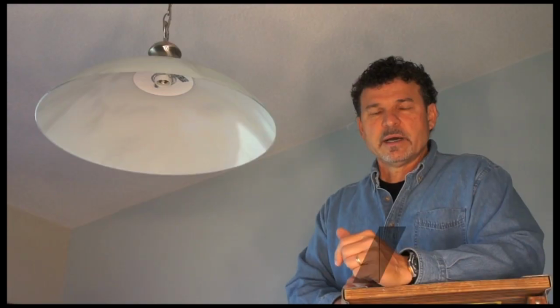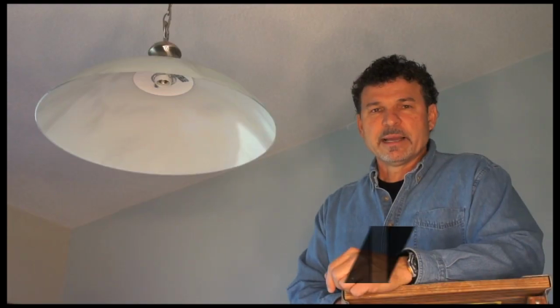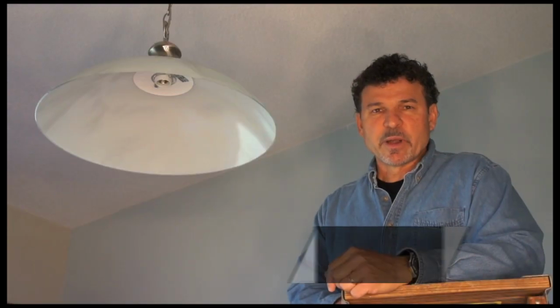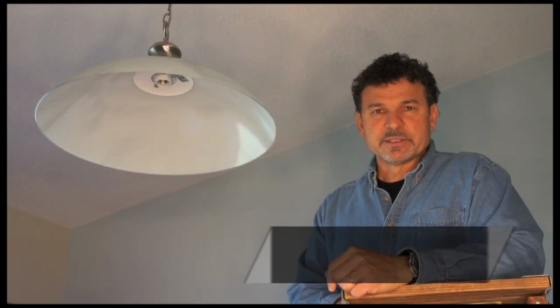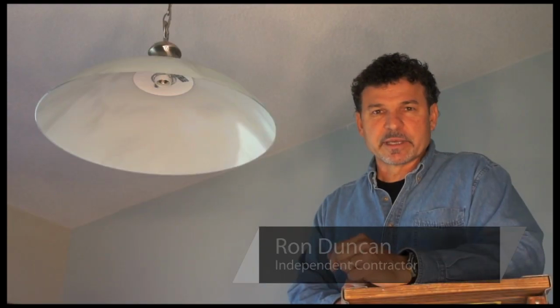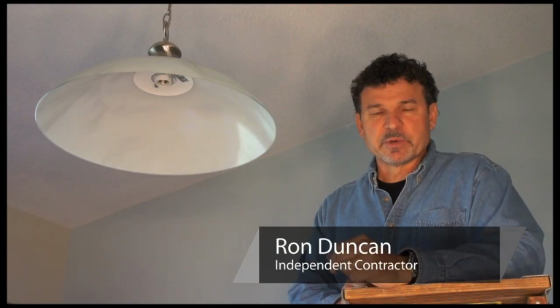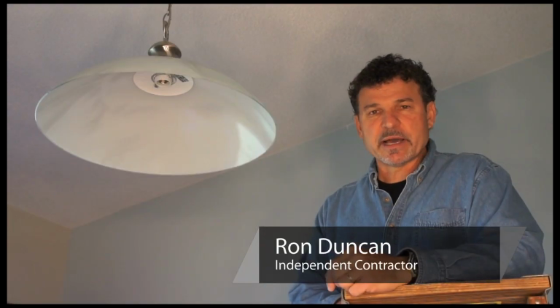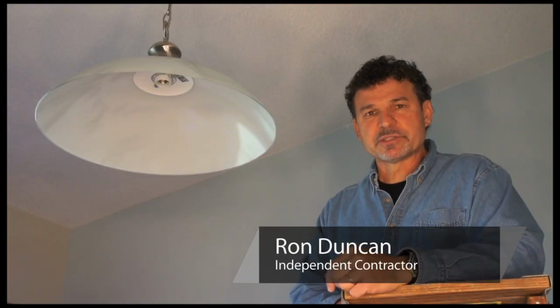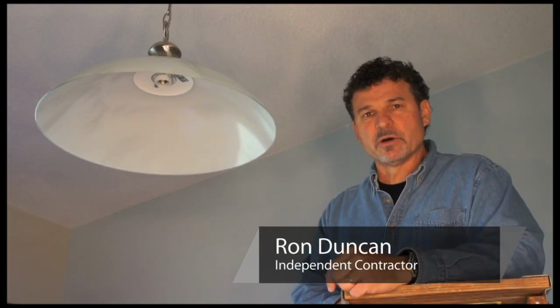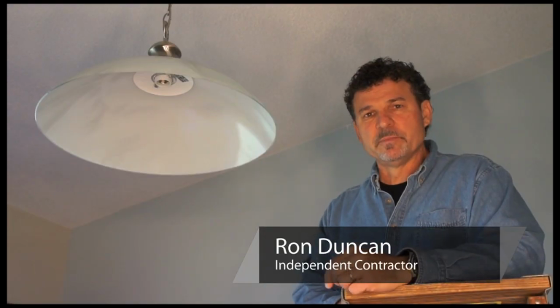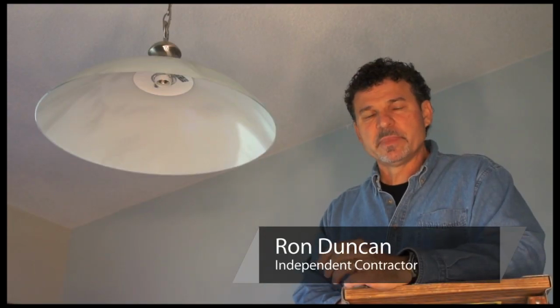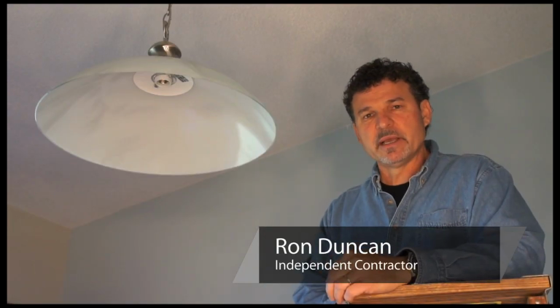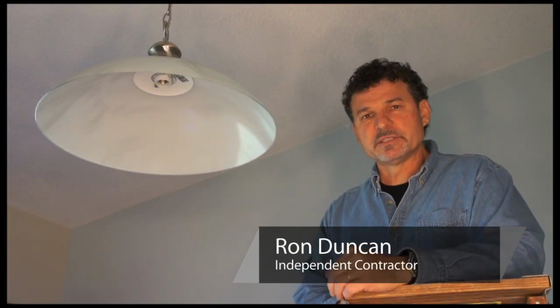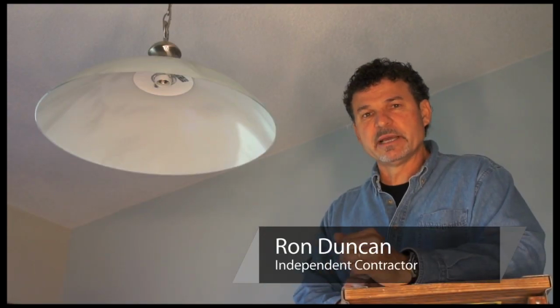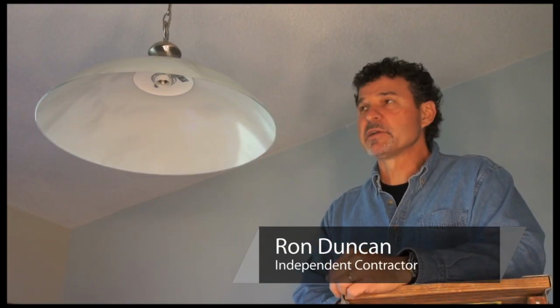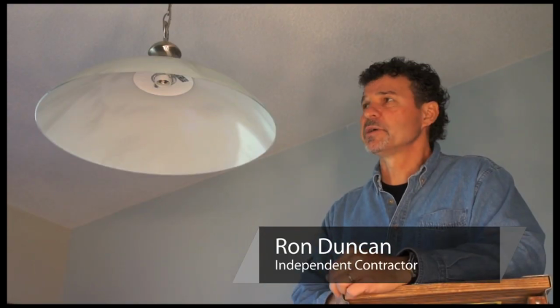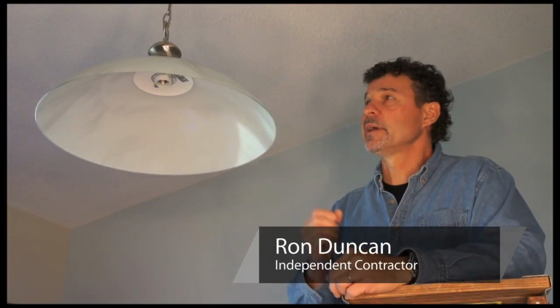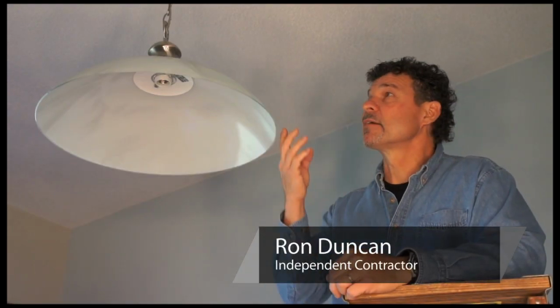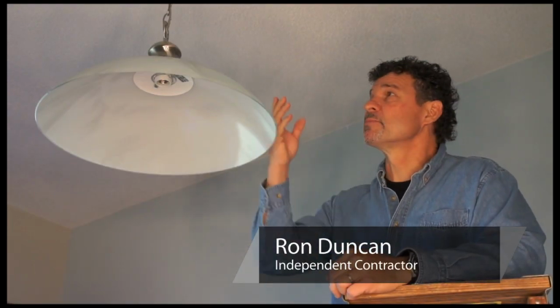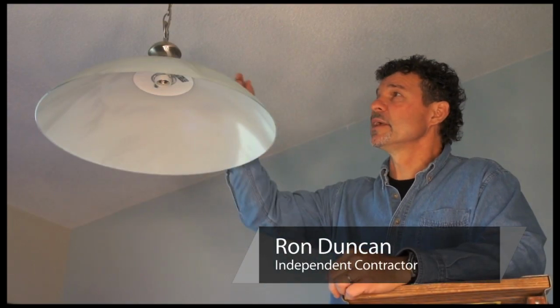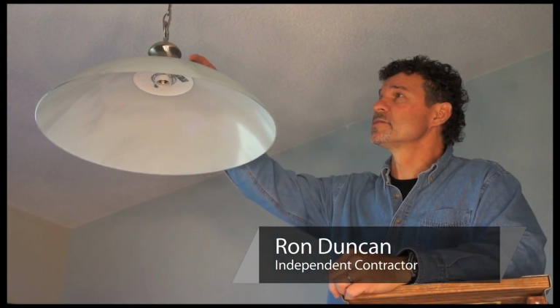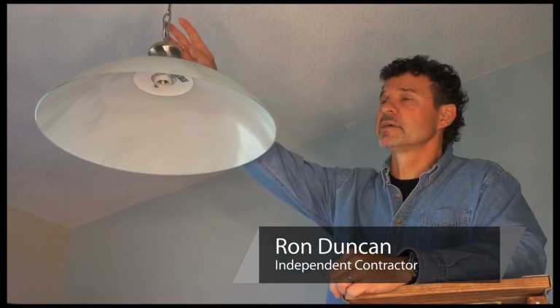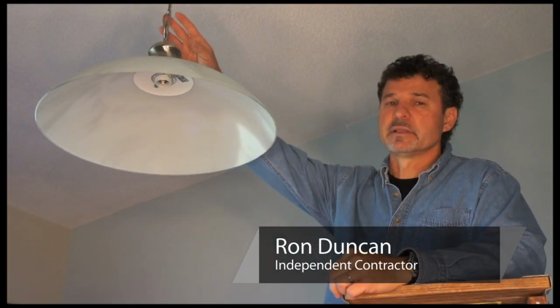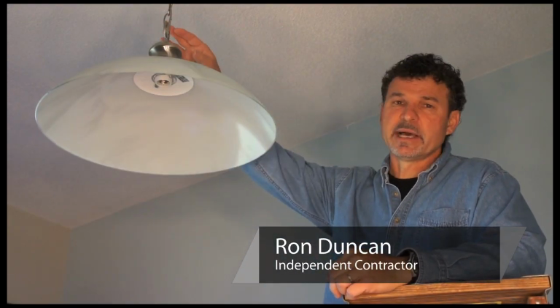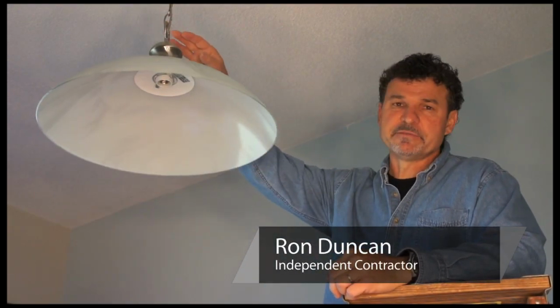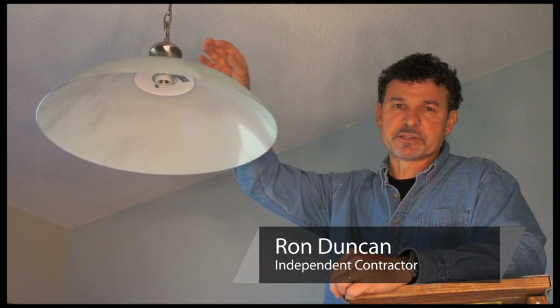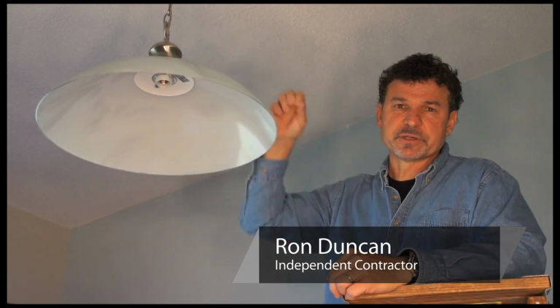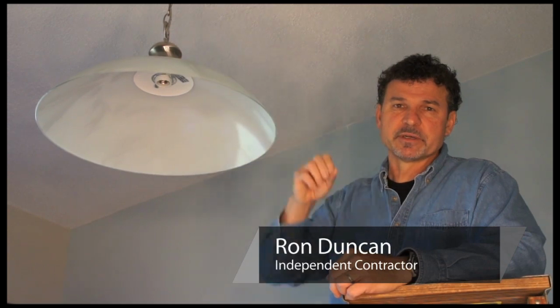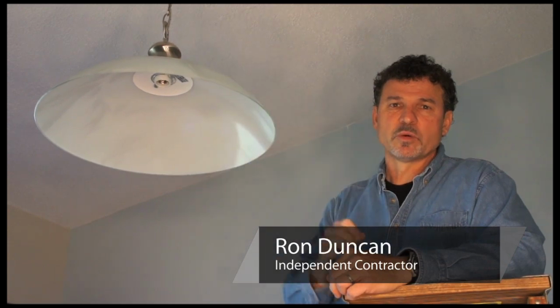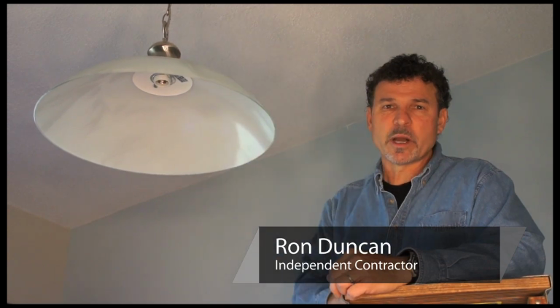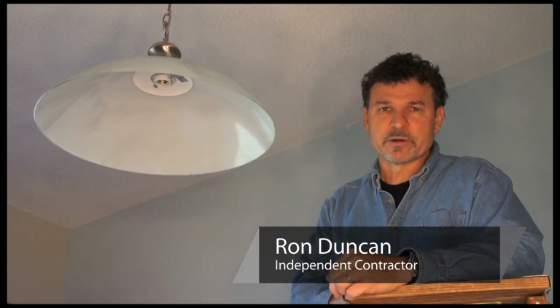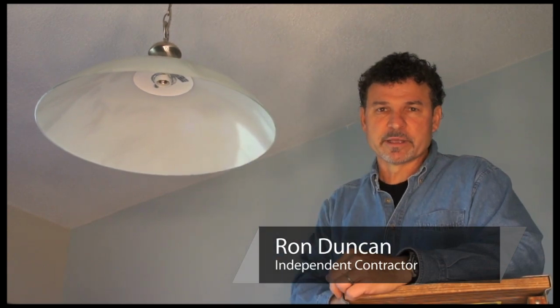Hi, I'm Ron Duncan with House to Home, and today I'm going to show you how to replace light fixture wiring.